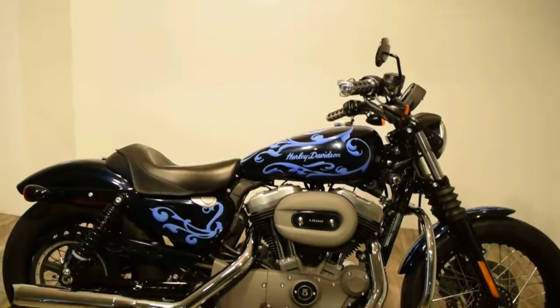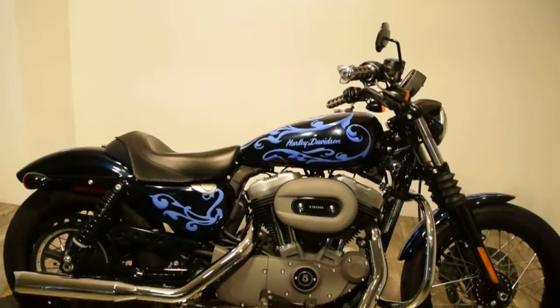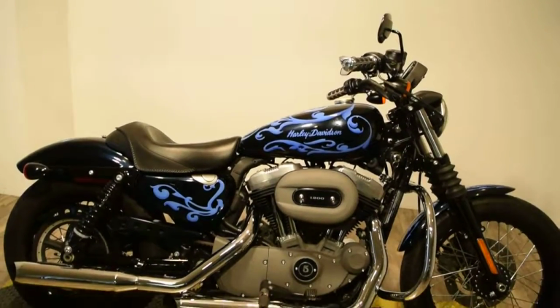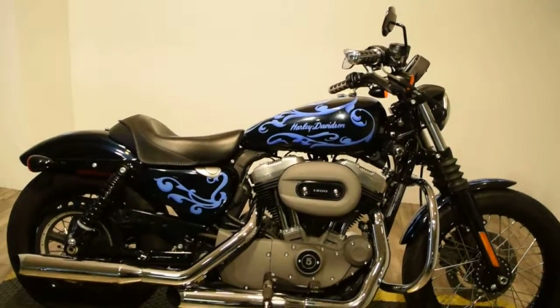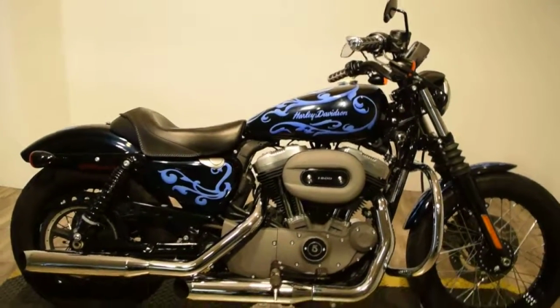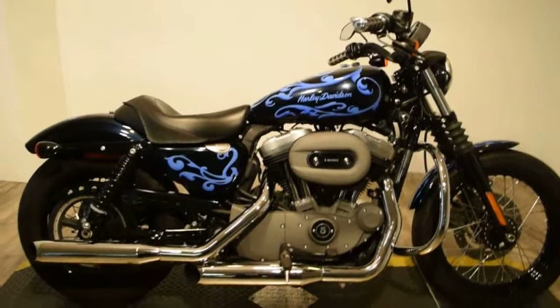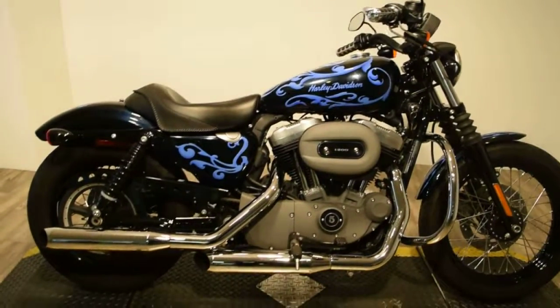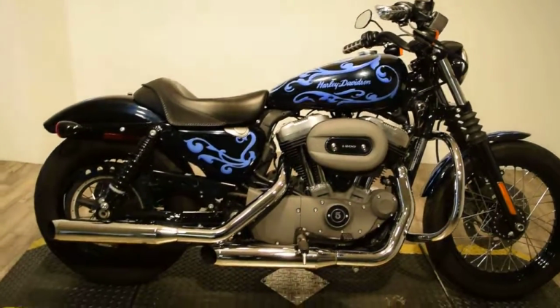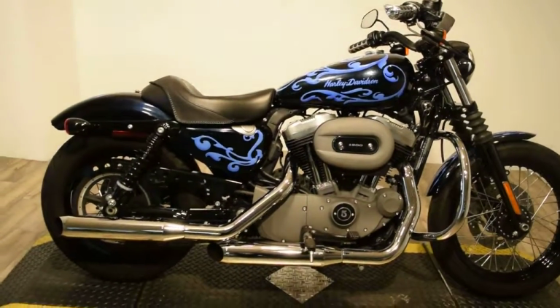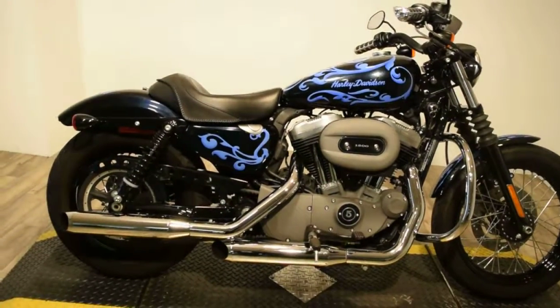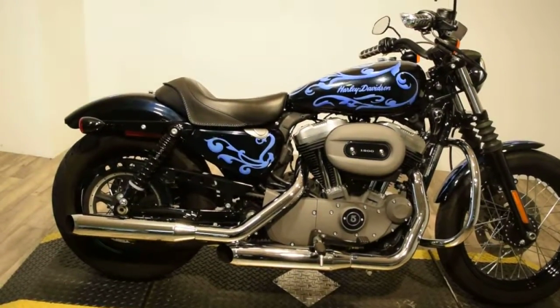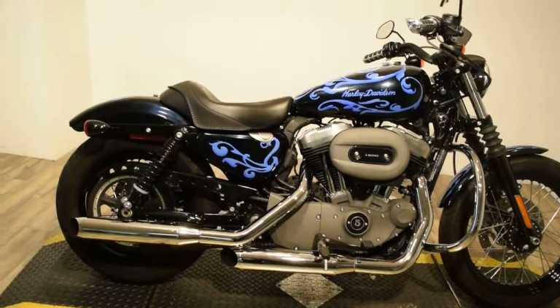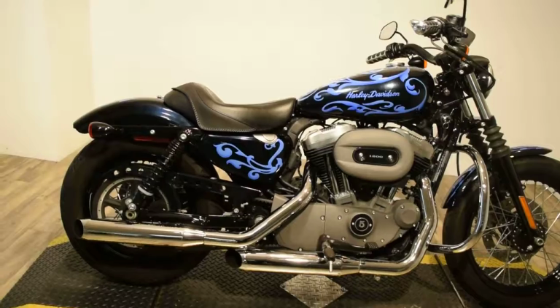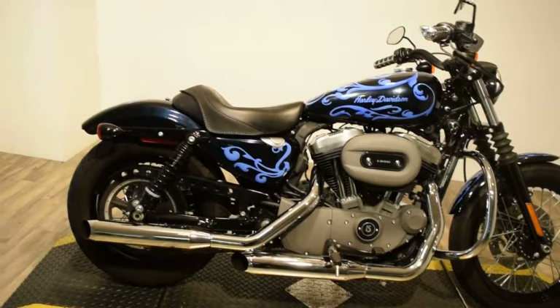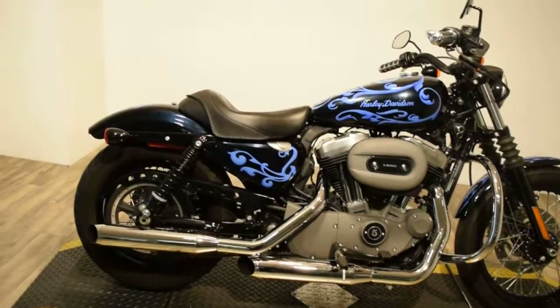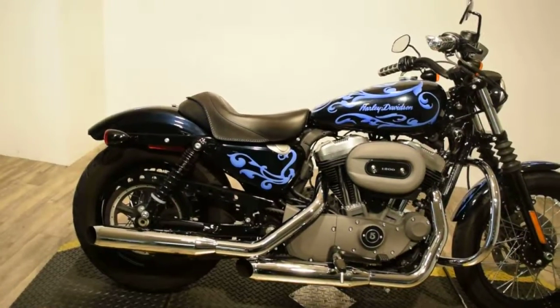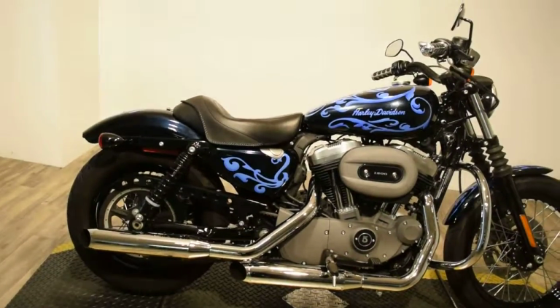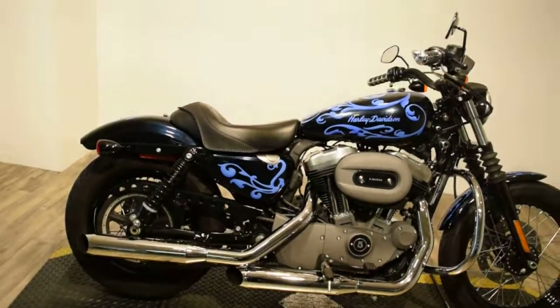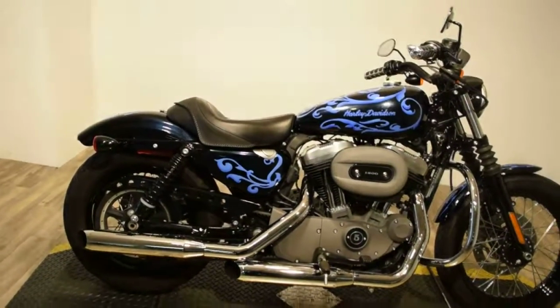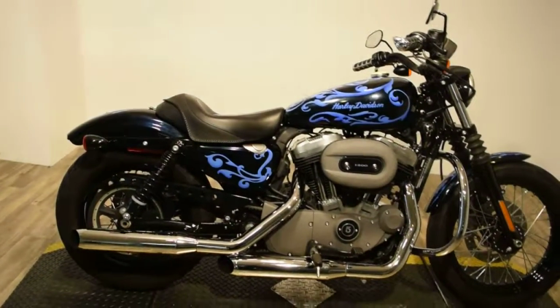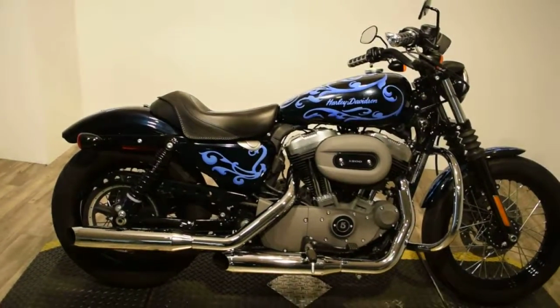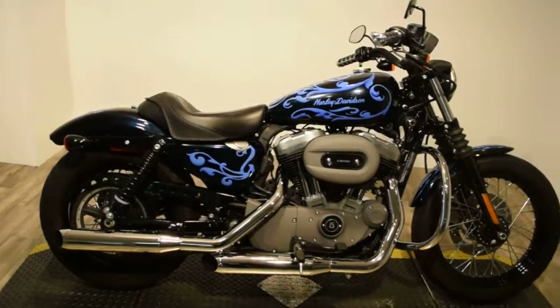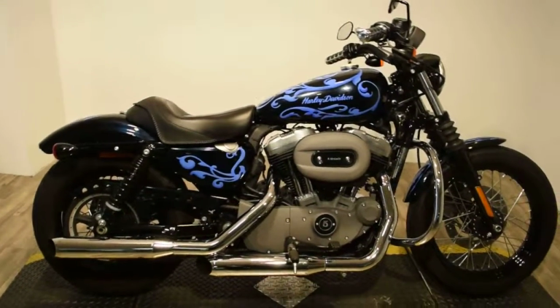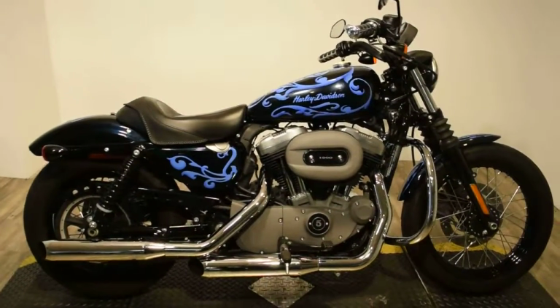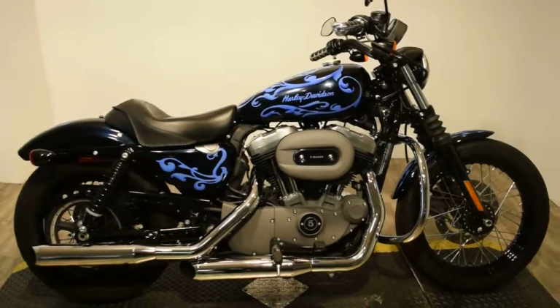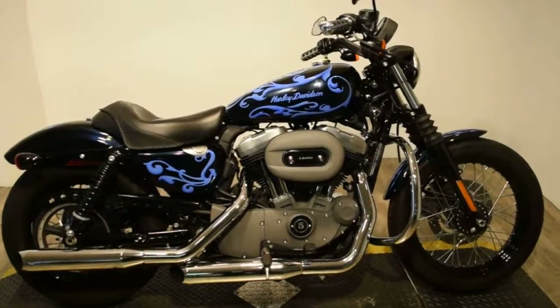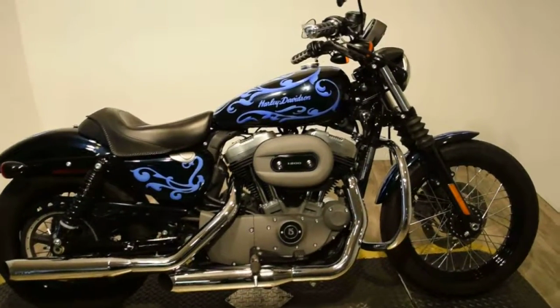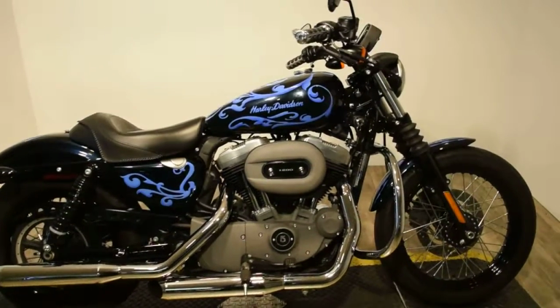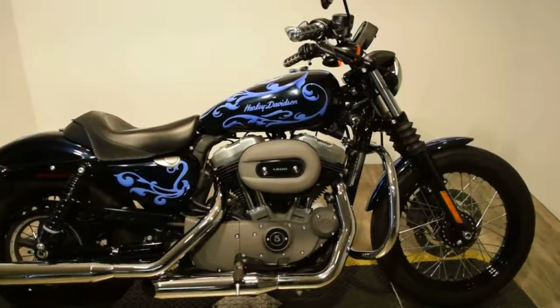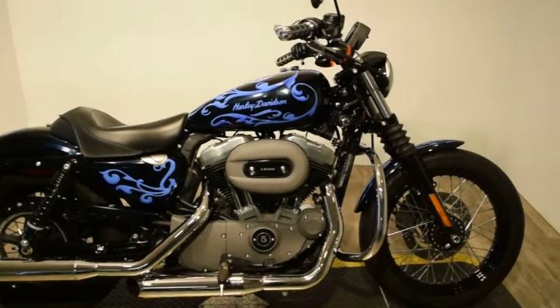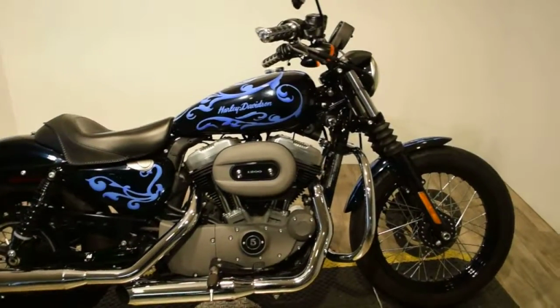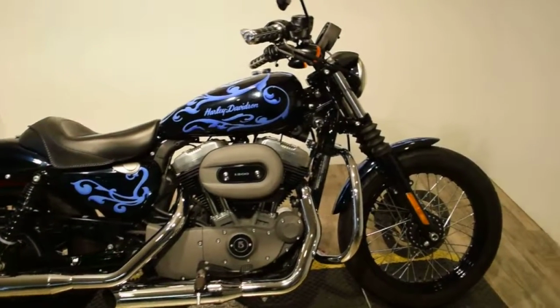It also has mufflers on it, a little bit louder, brand new tires, and has been serviced and safety inspected.